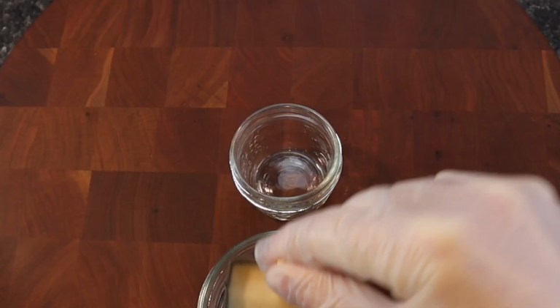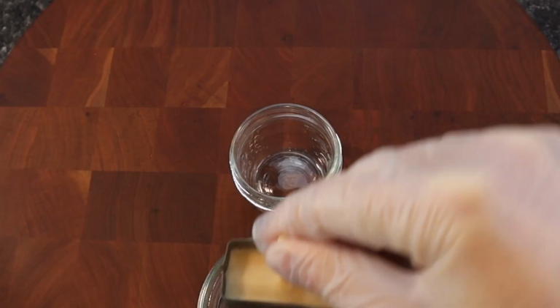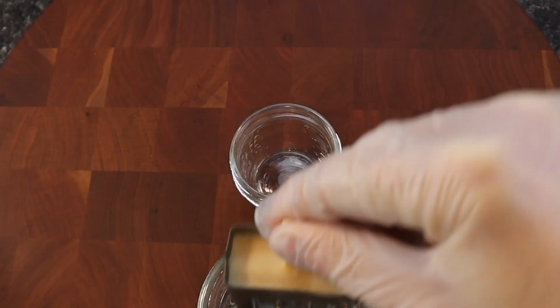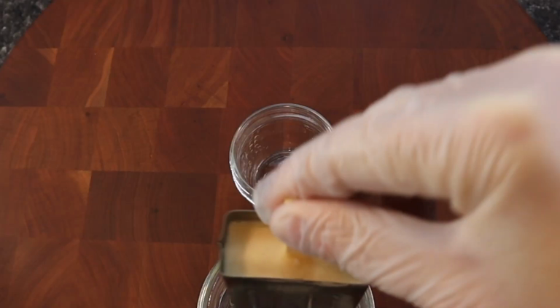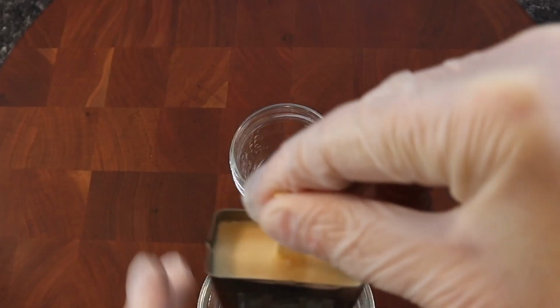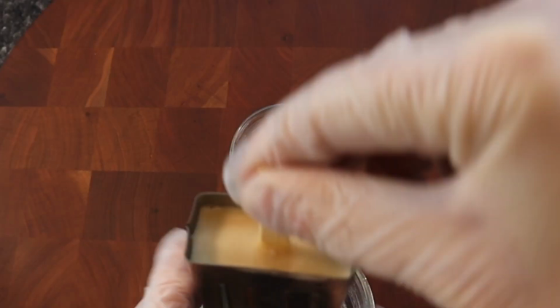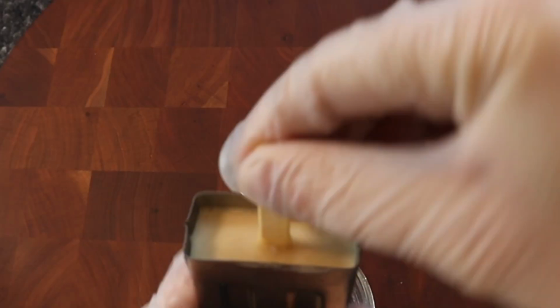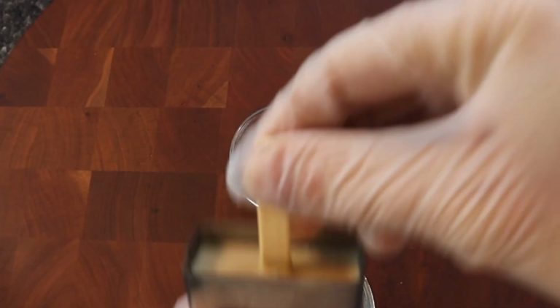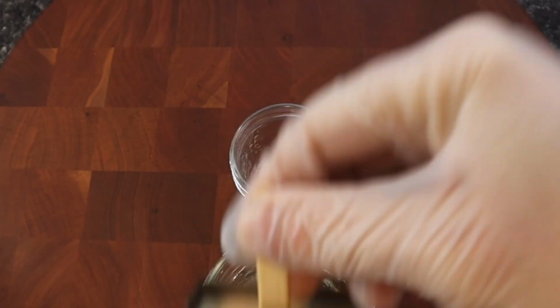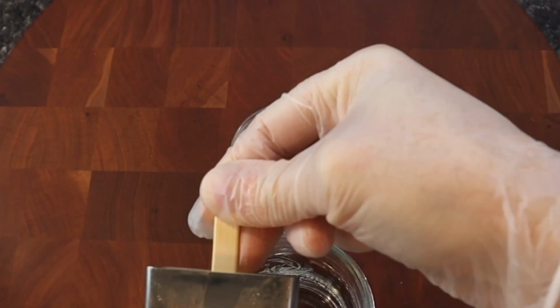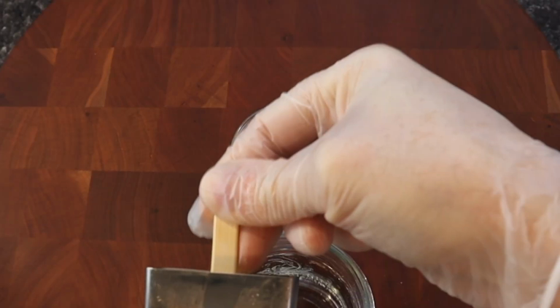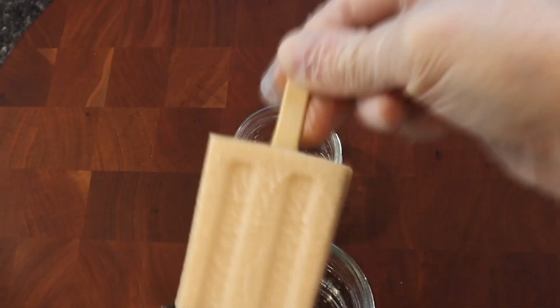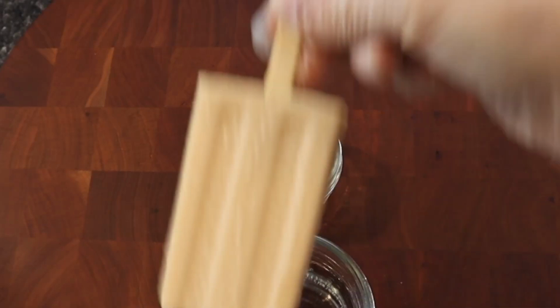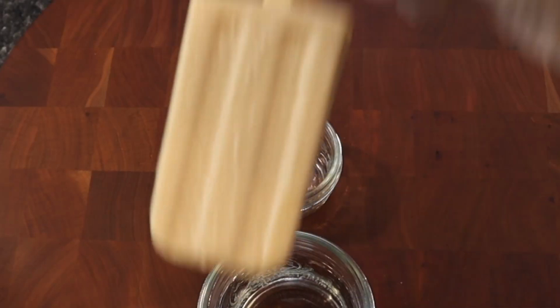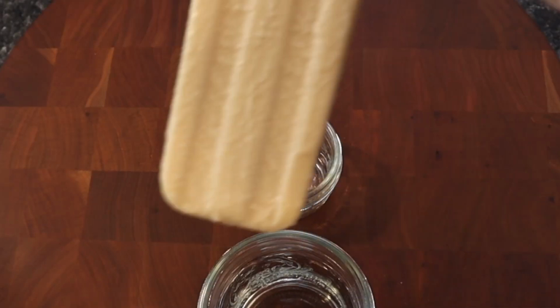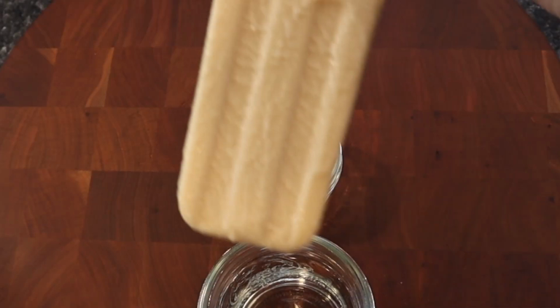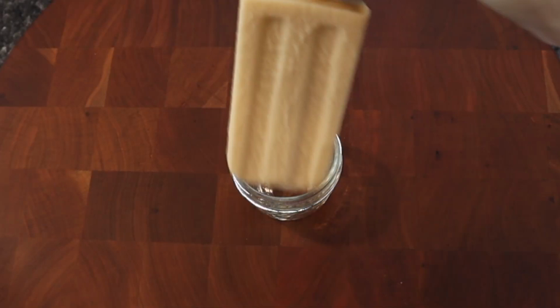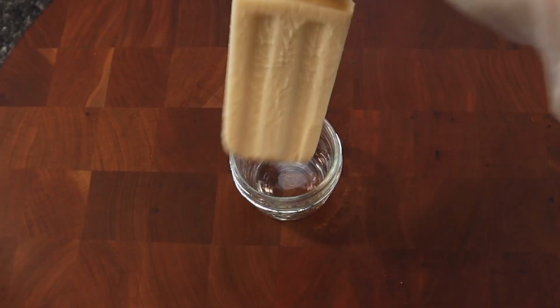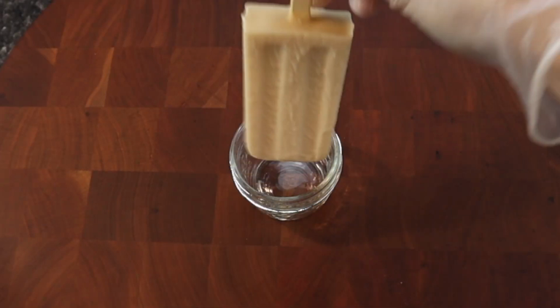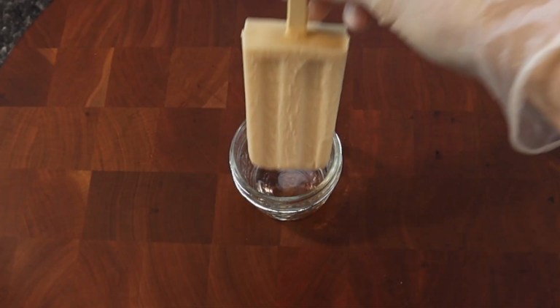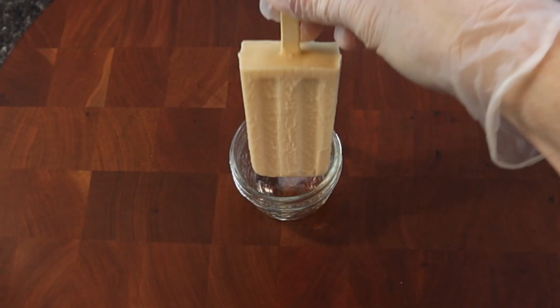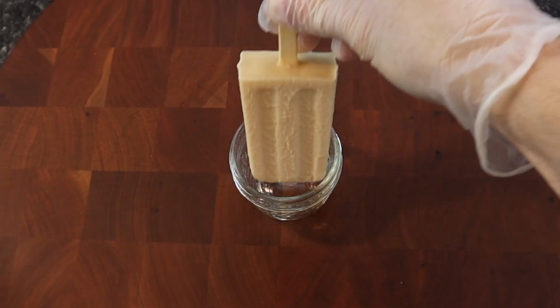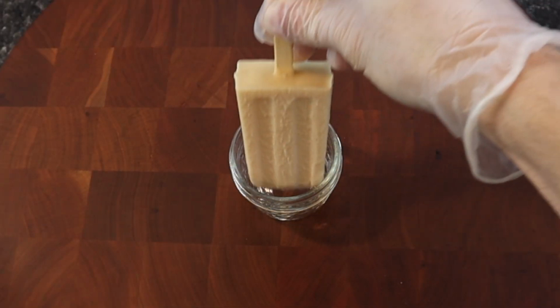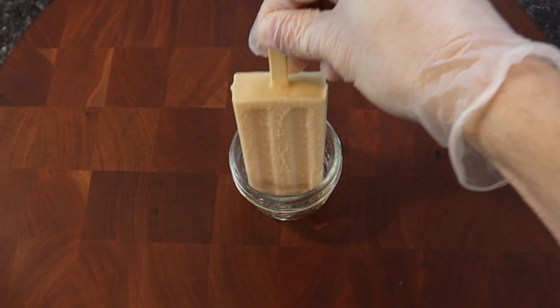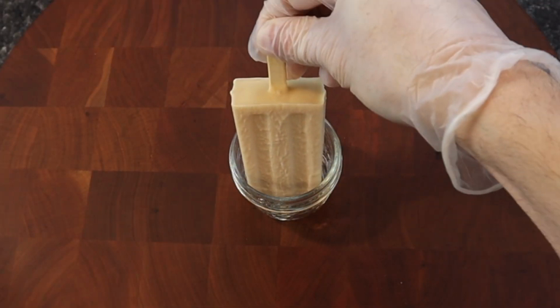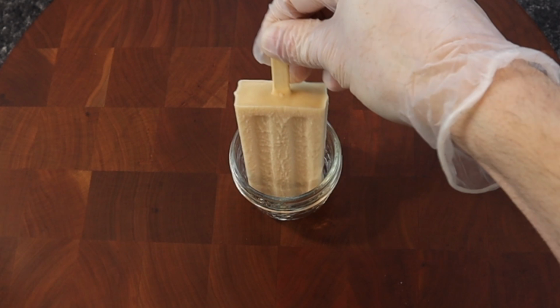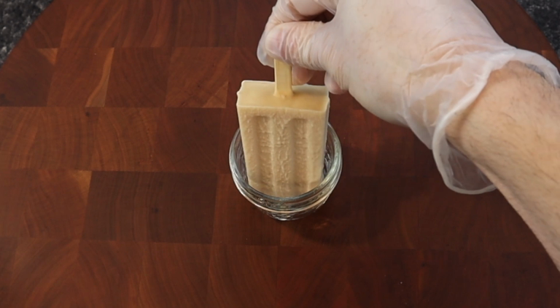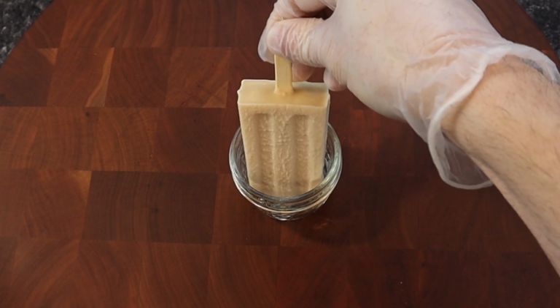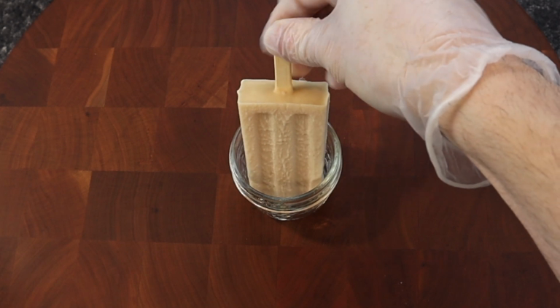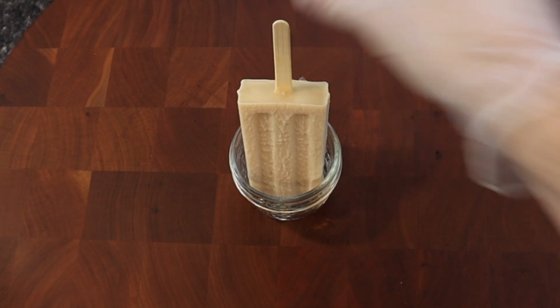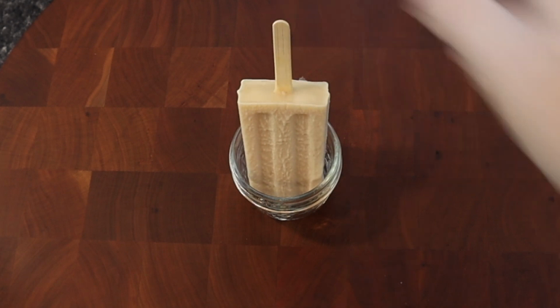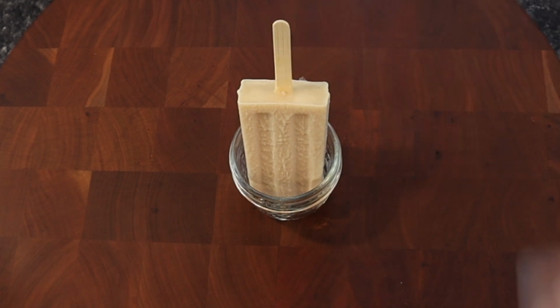To unmold a gelato pop, dip the ice pop mold into a glass of hot tap water for a few seconds.